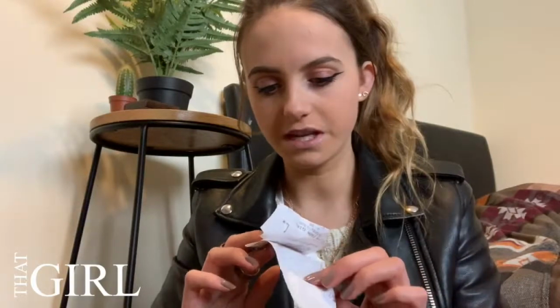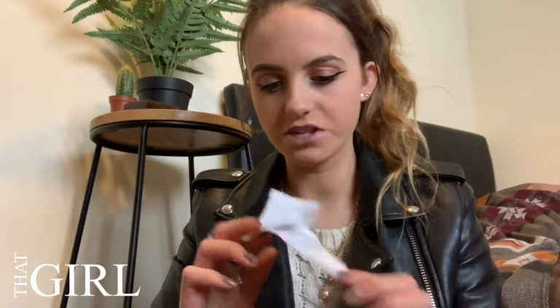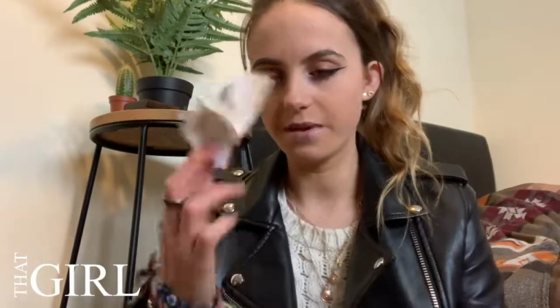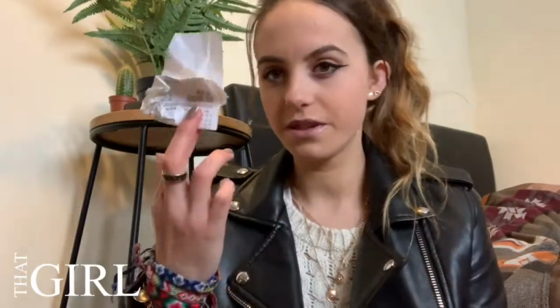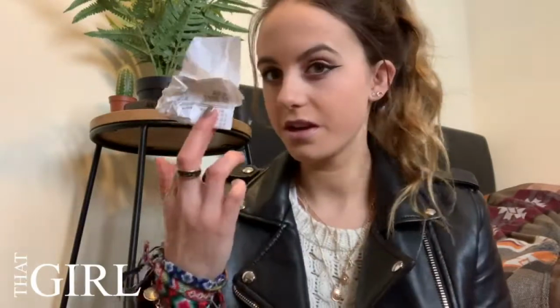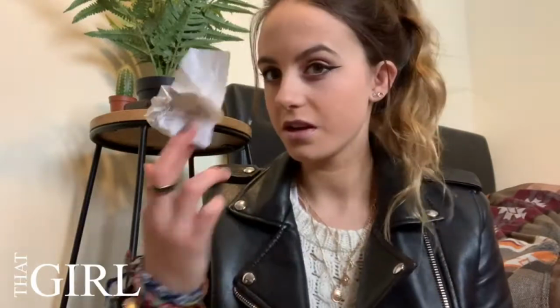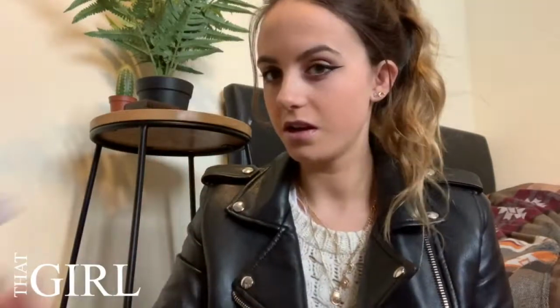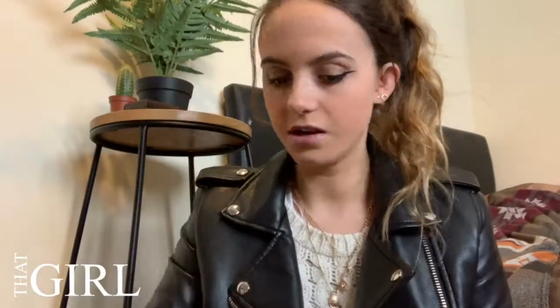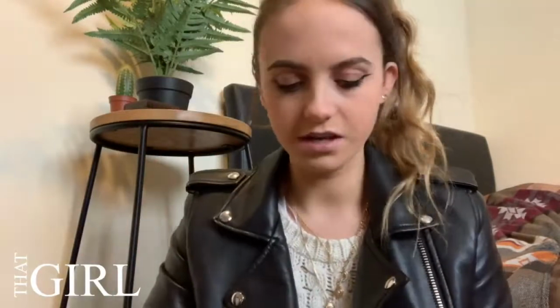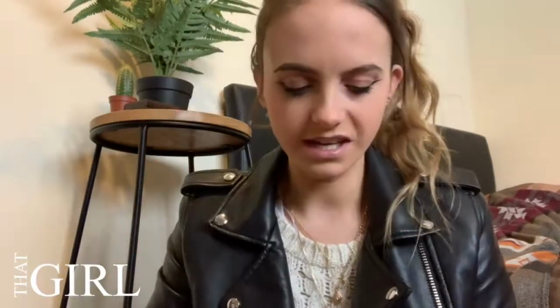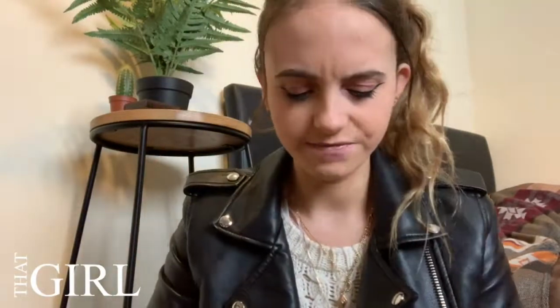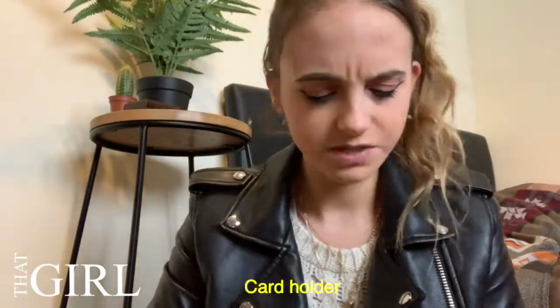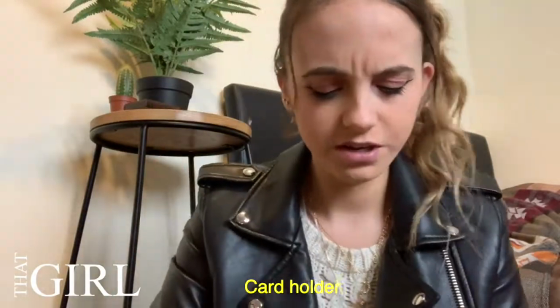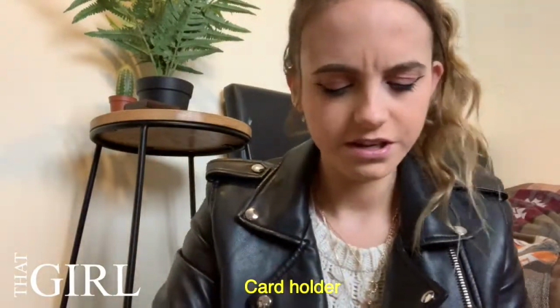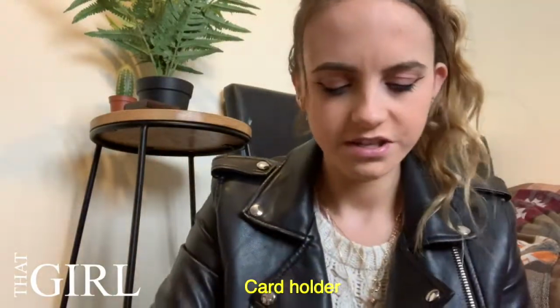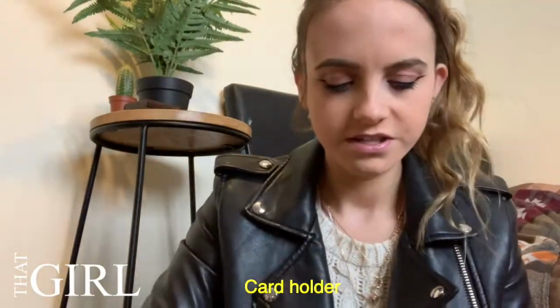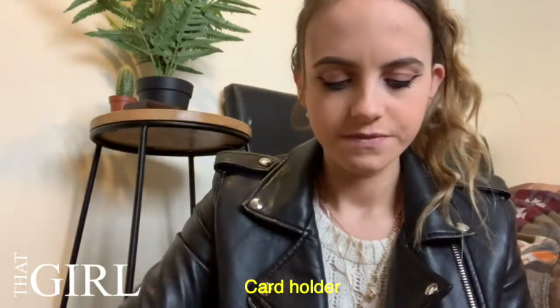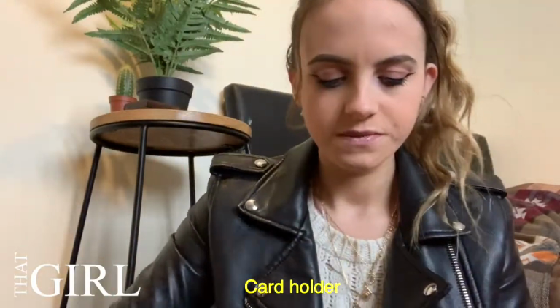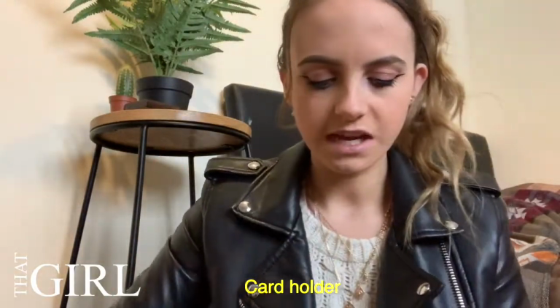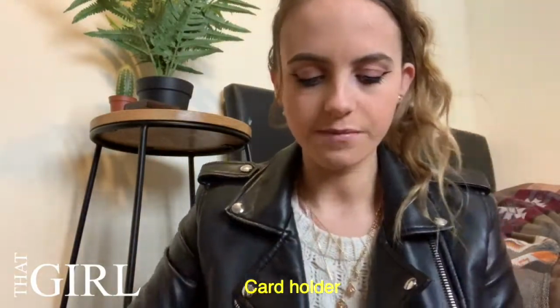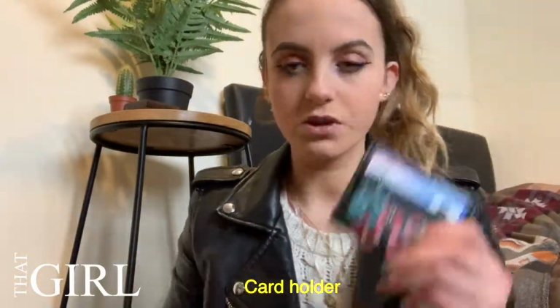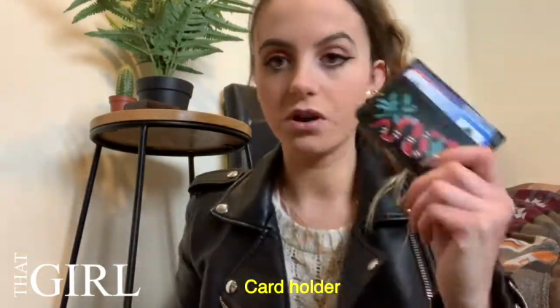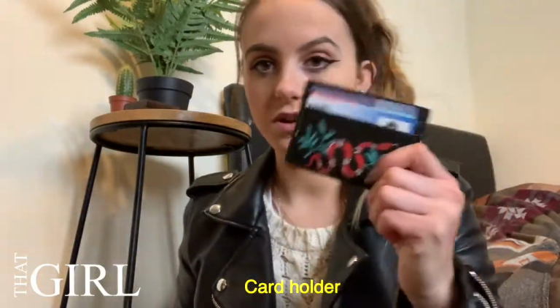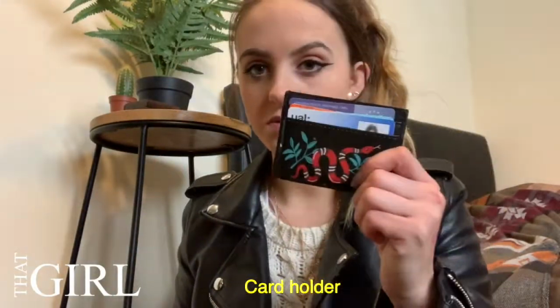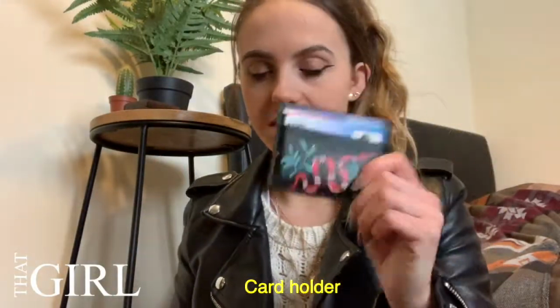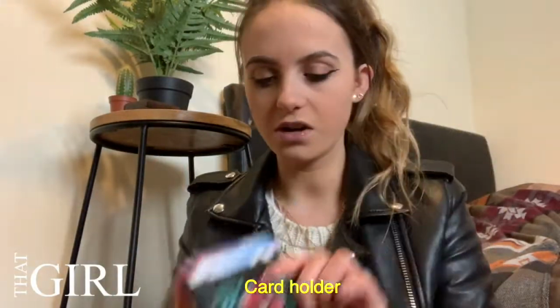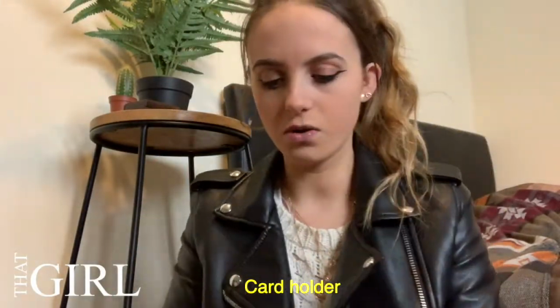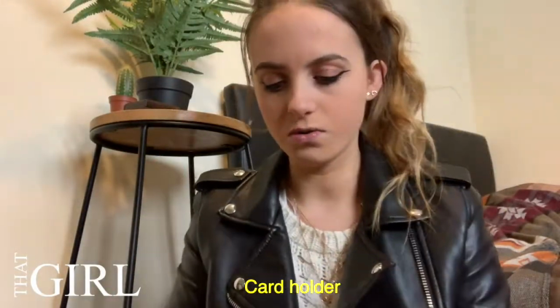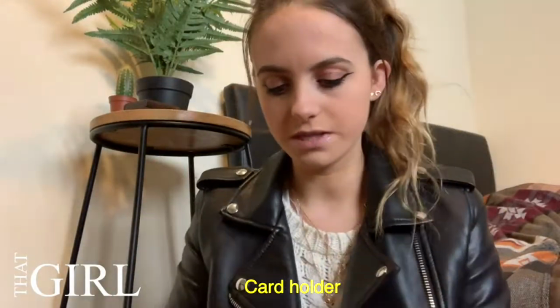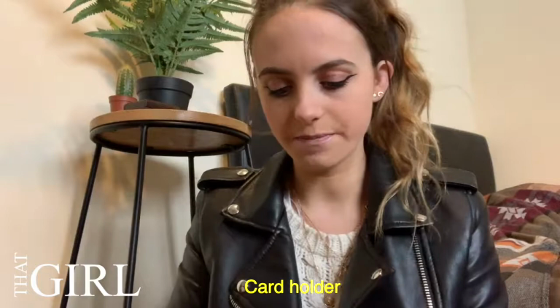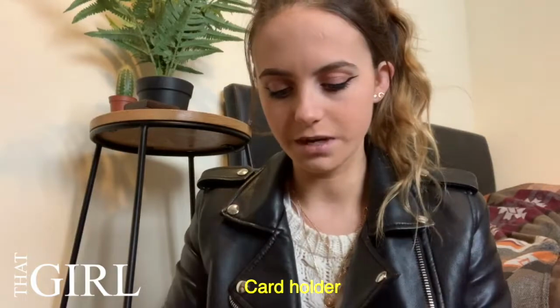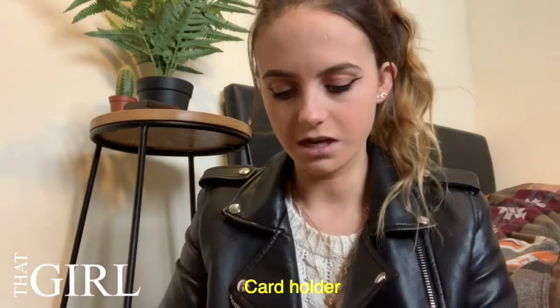I have a receipt from H&M in here. And my card holder, which holds everything.